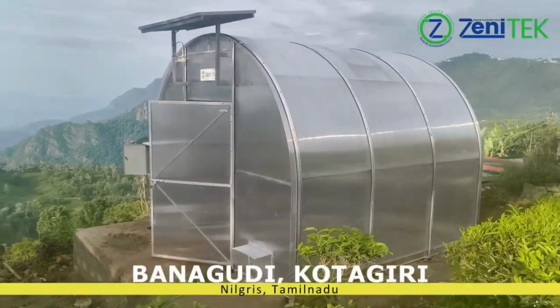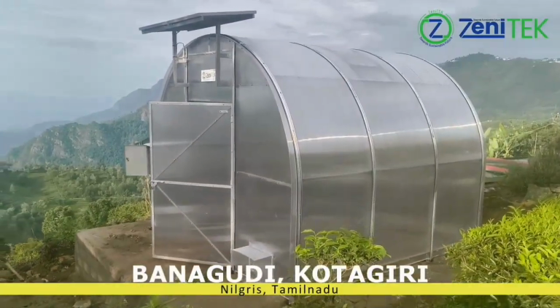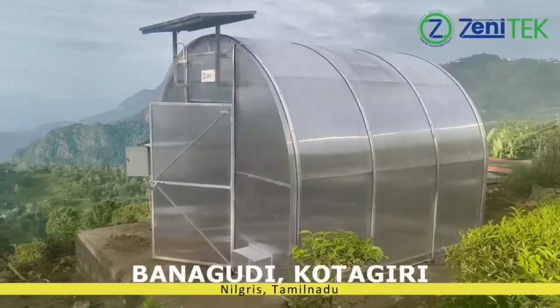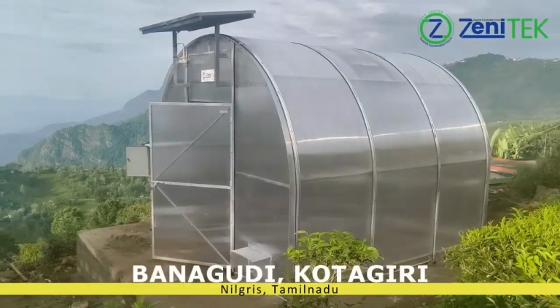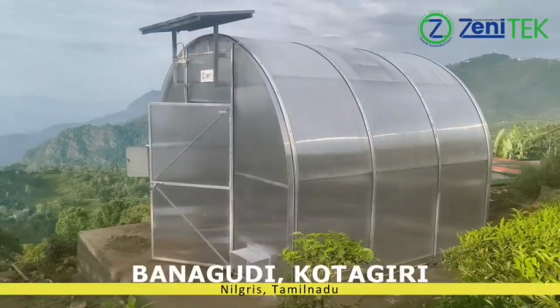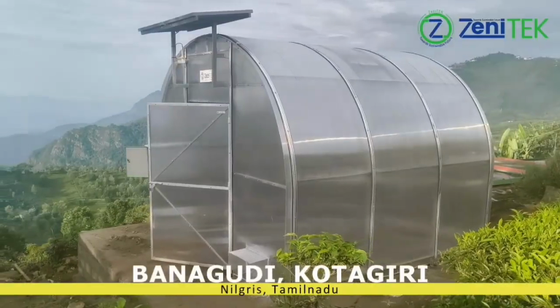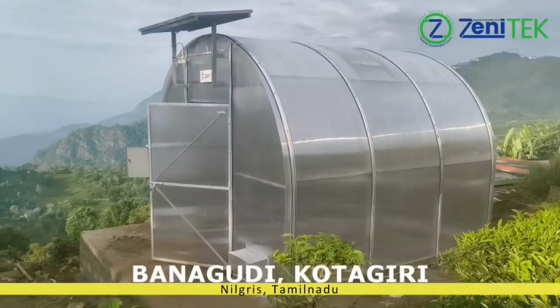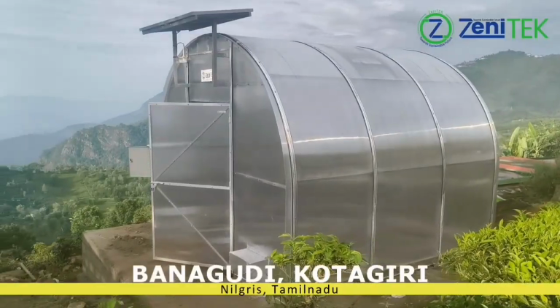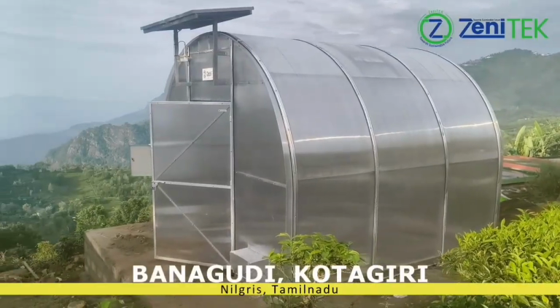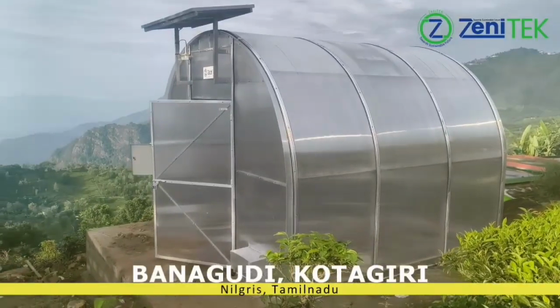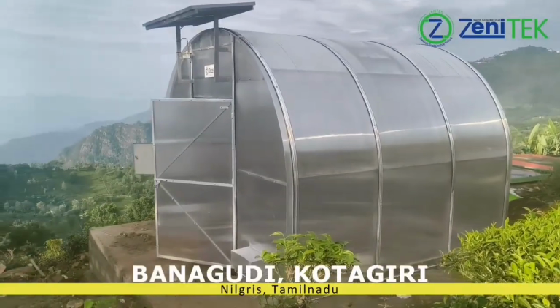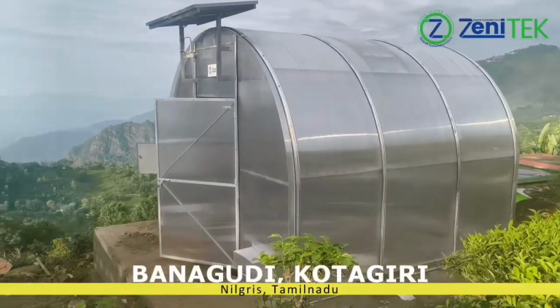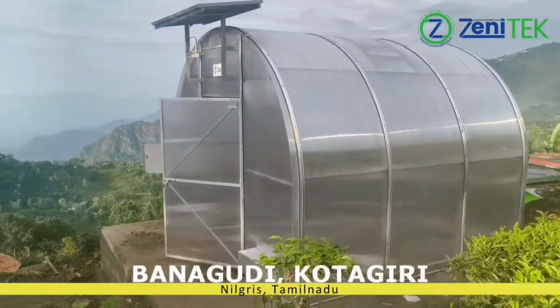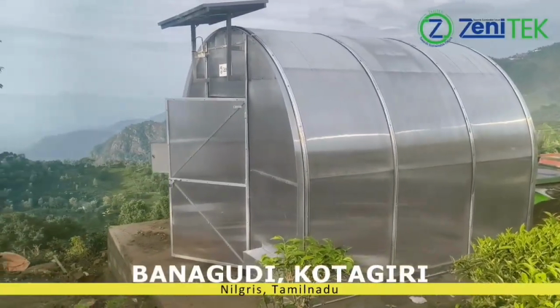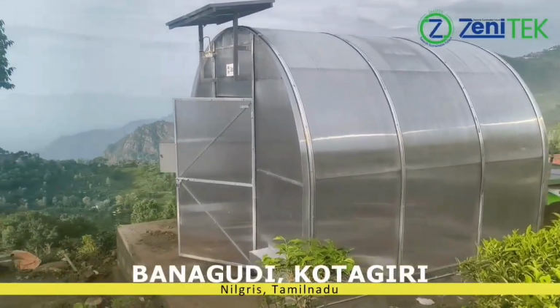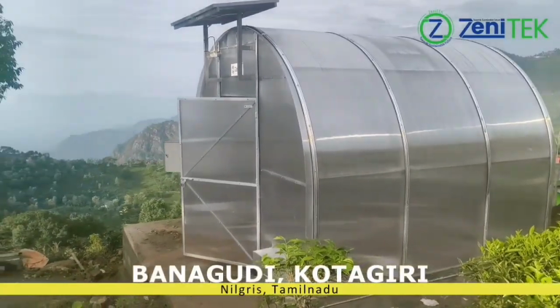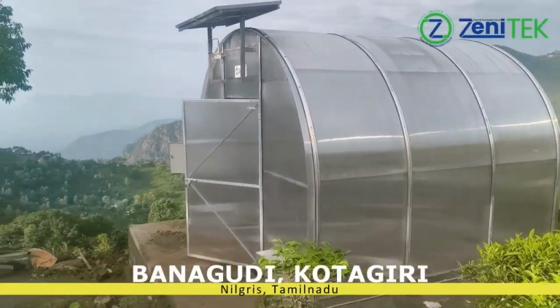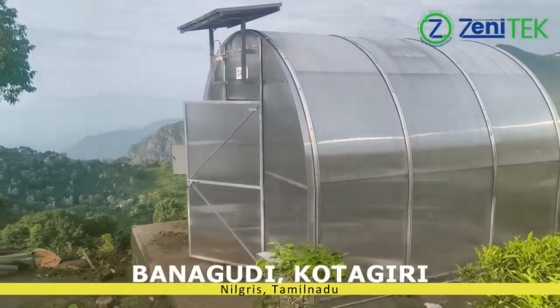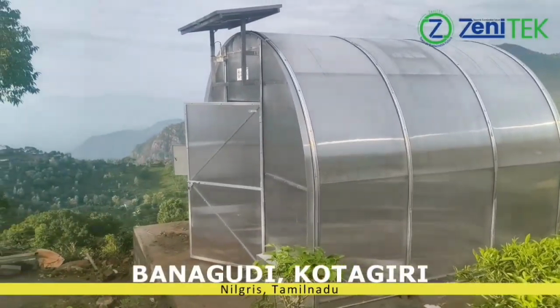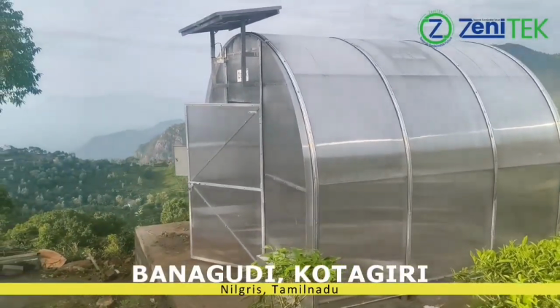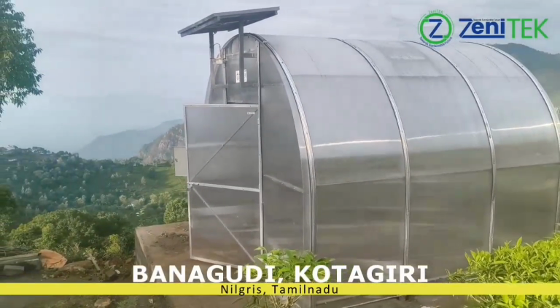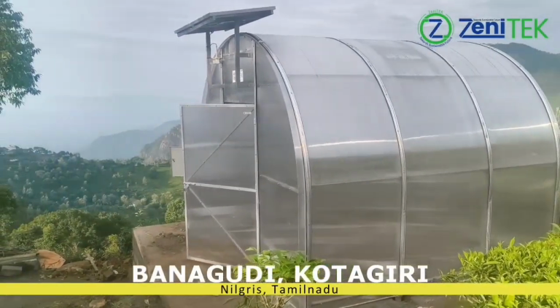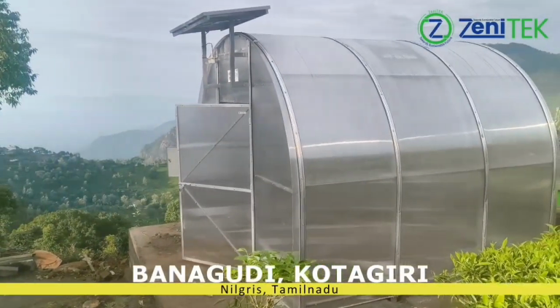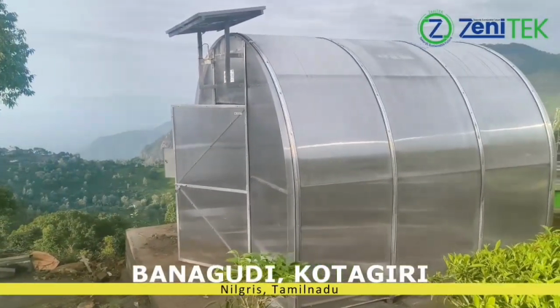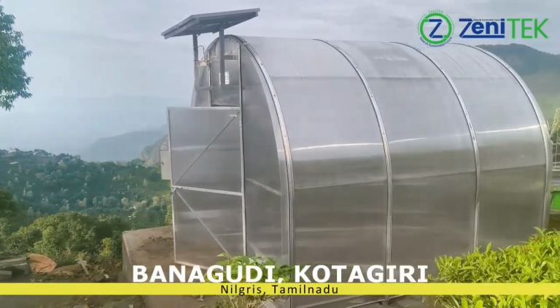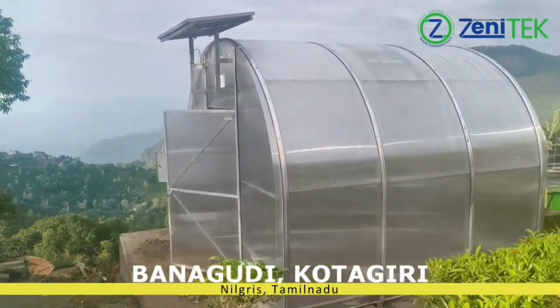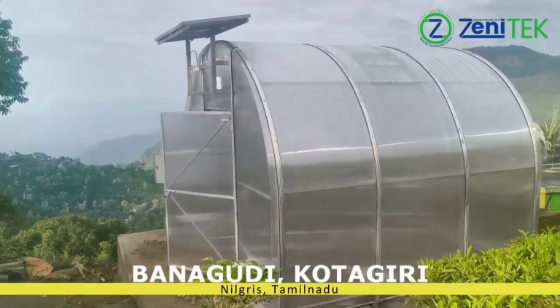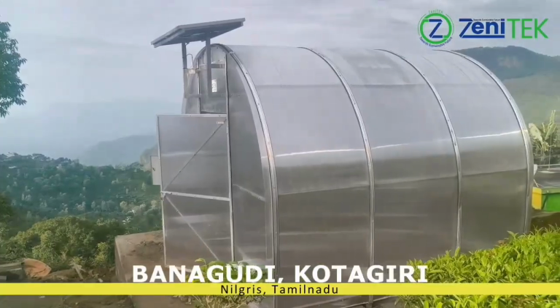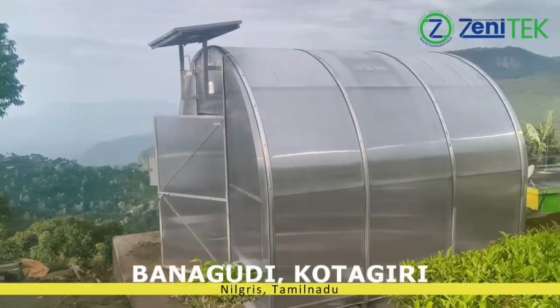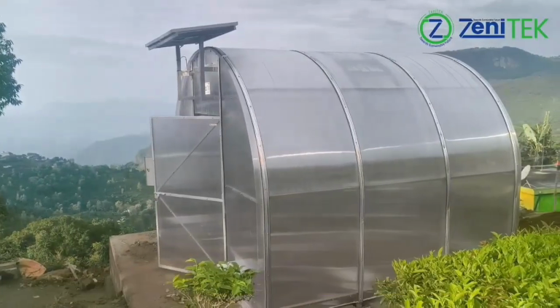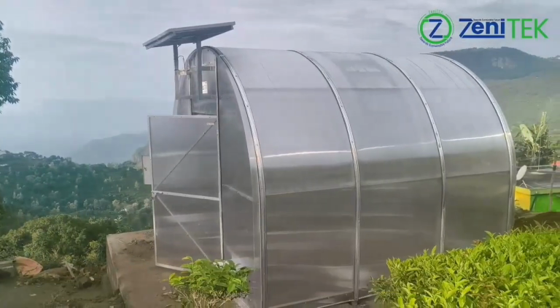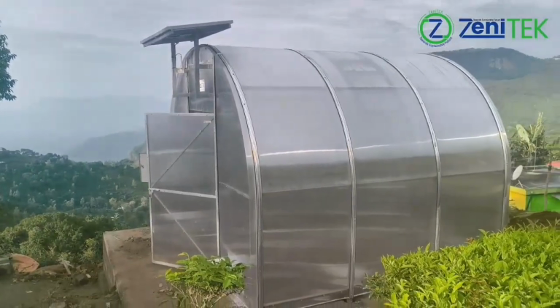Our unique dome-shaped design supports both floor drying and tray drying, offering flexibility for a wide range of crops.